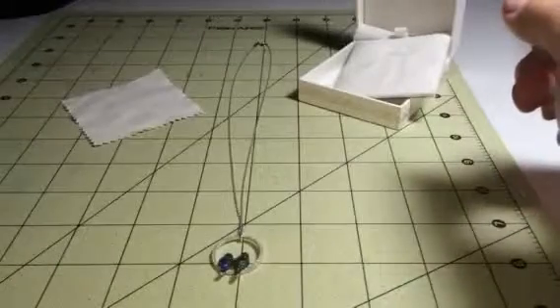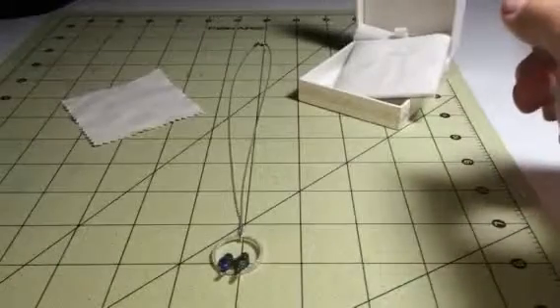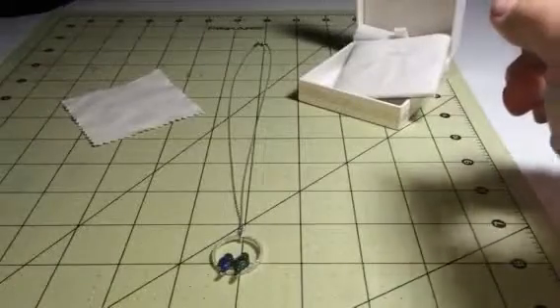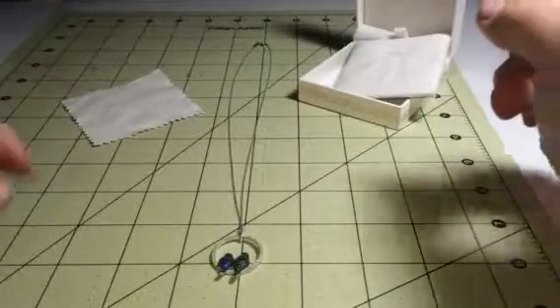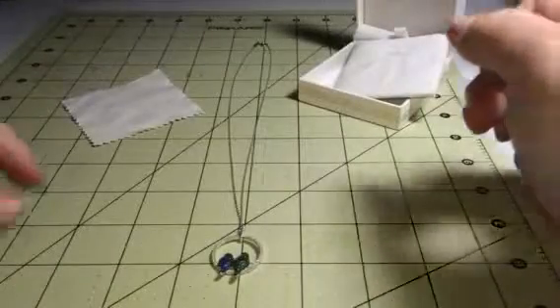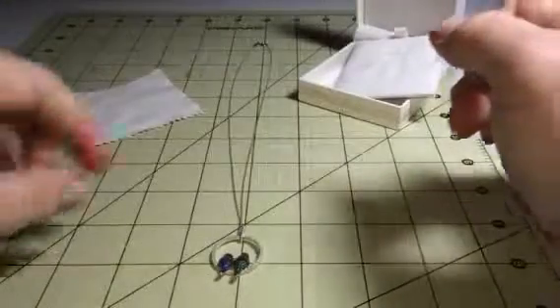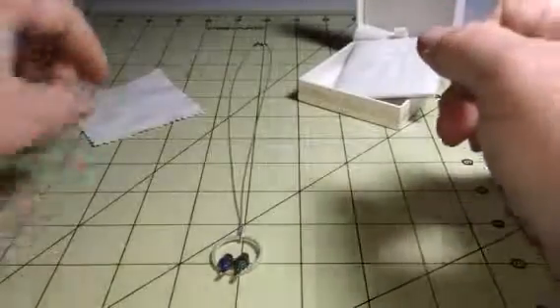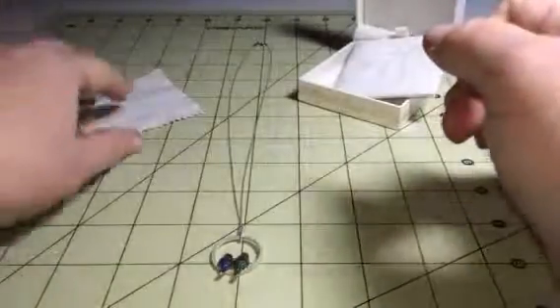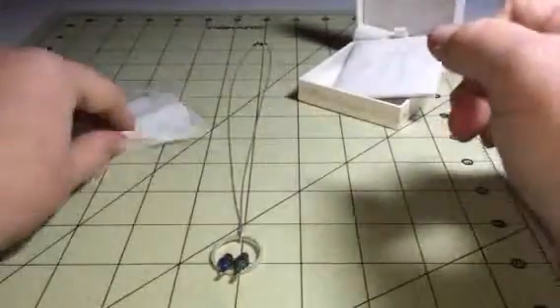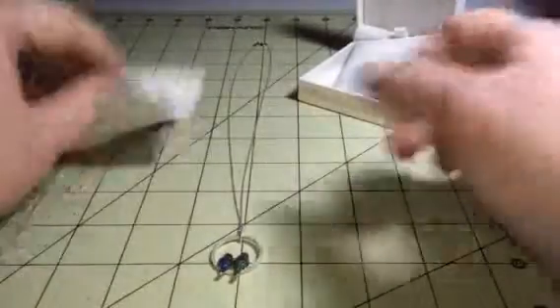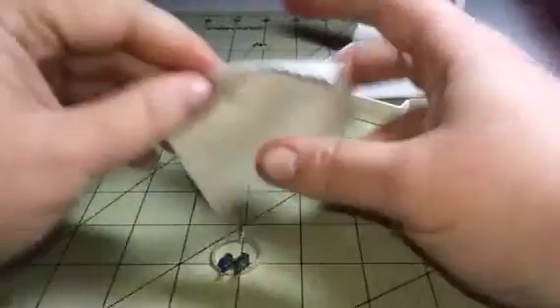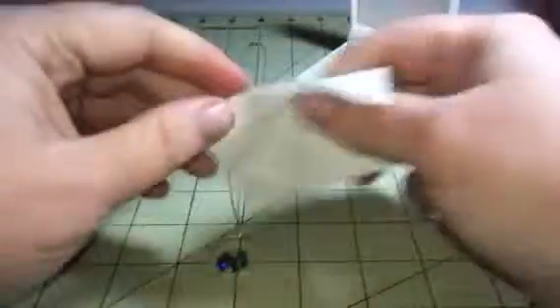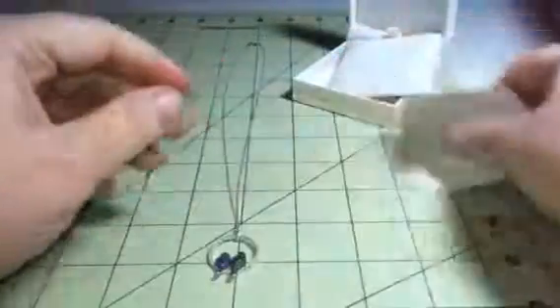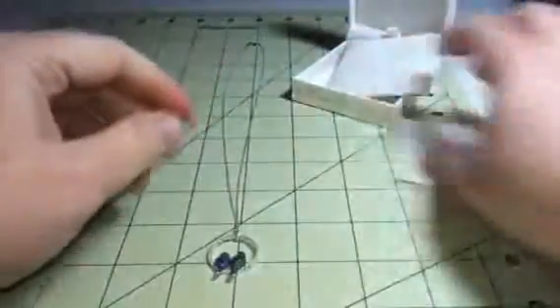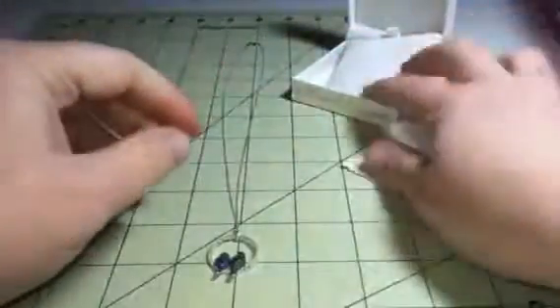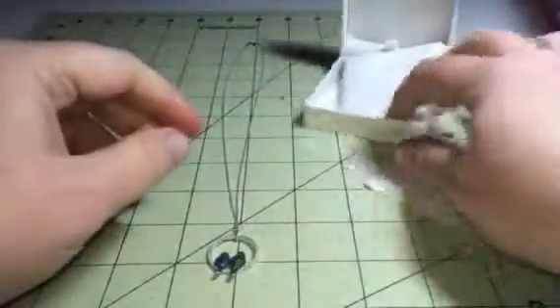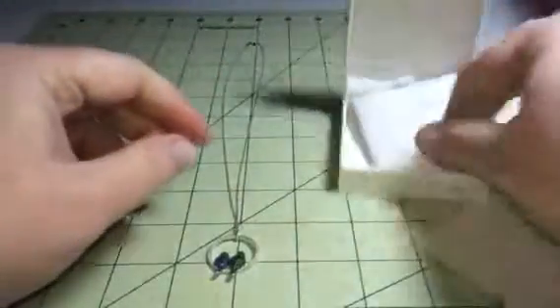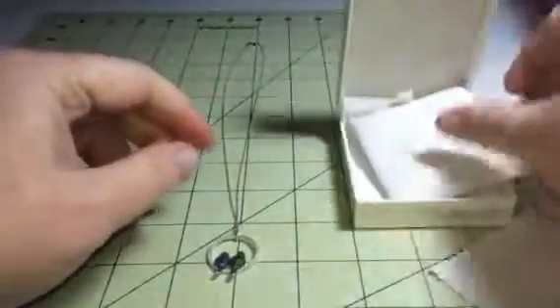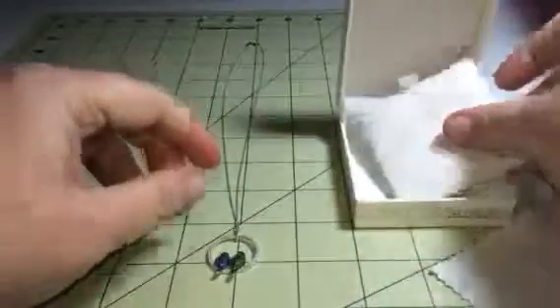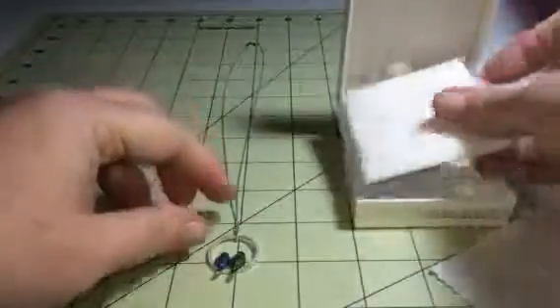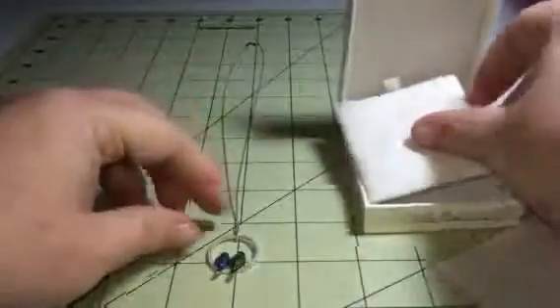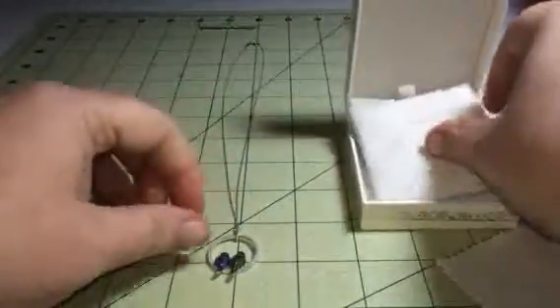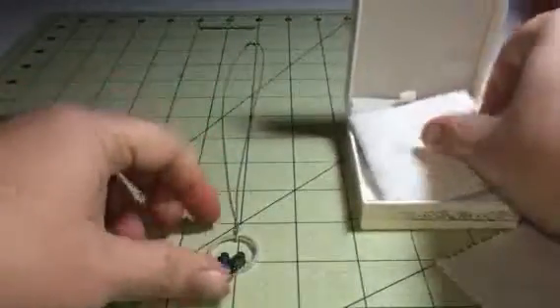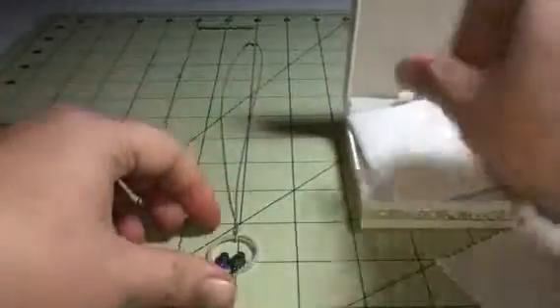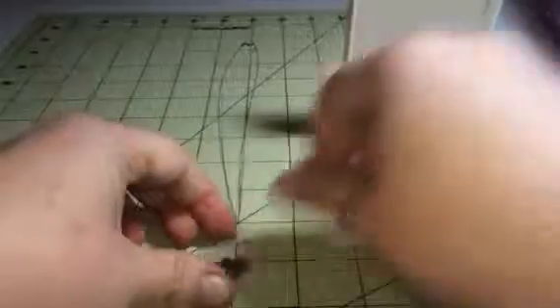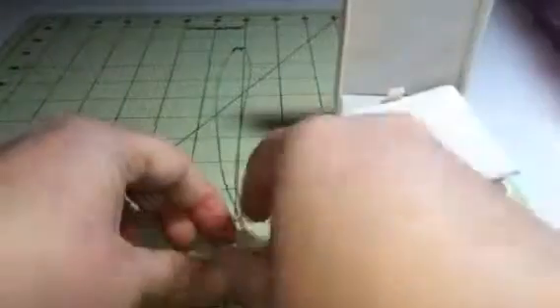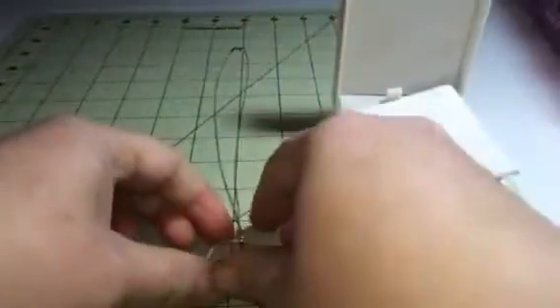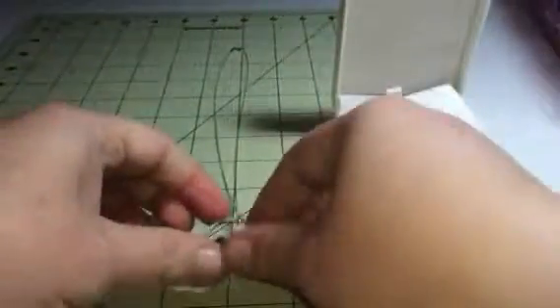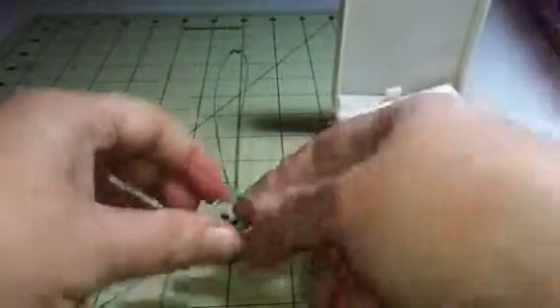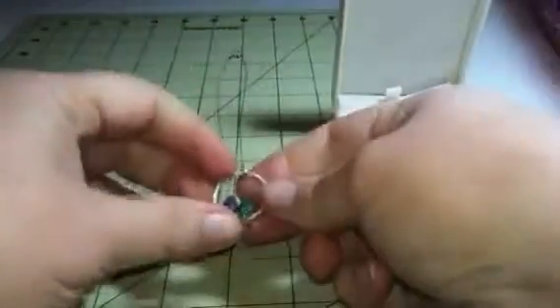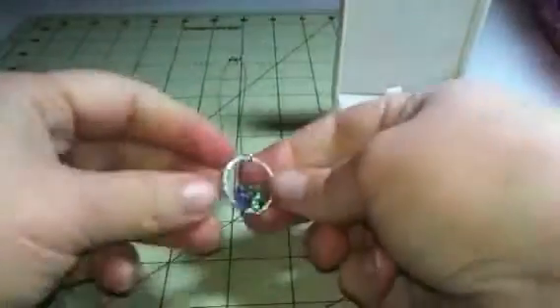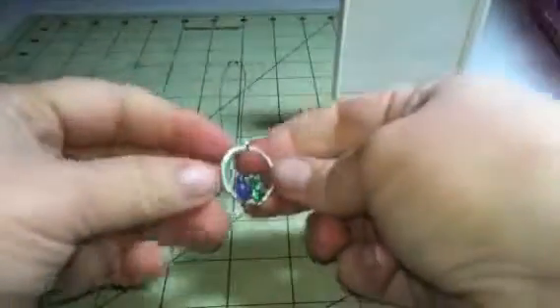Hey everybody, it's Anthony from SiouxSakesDiva. Today I'm reviewing Queen's Jewelry, and this is a really pretty little necklace.